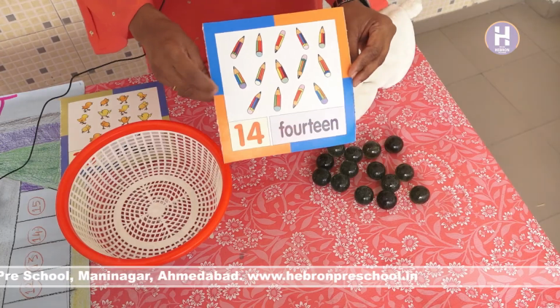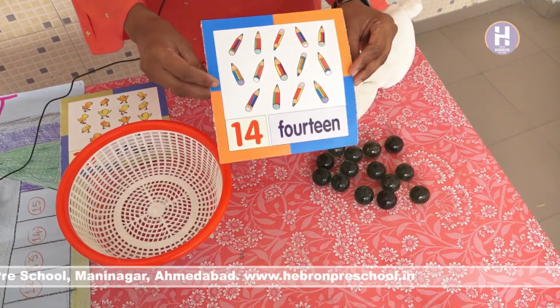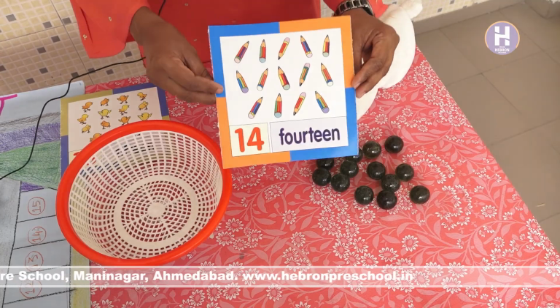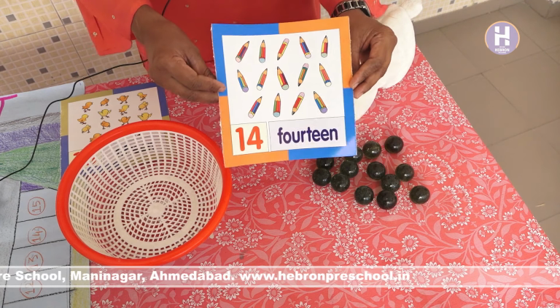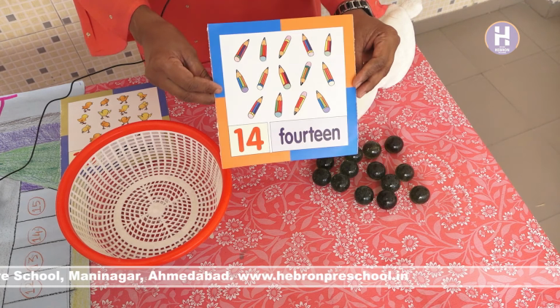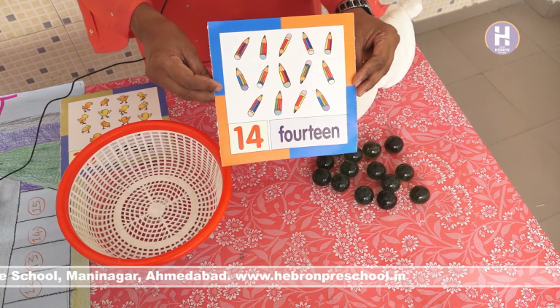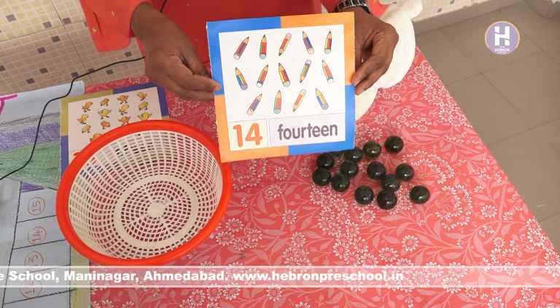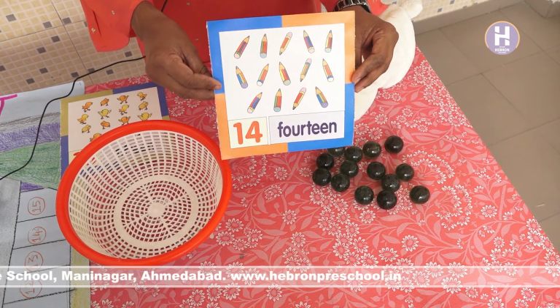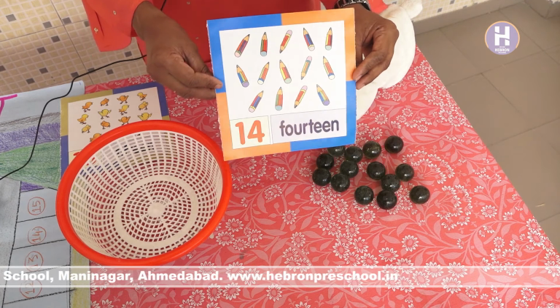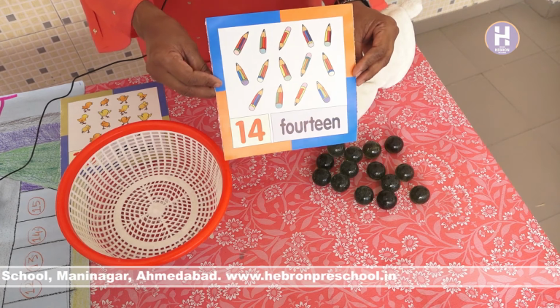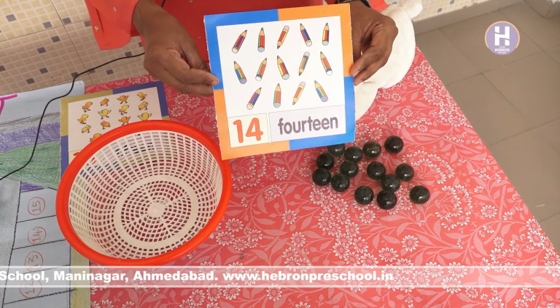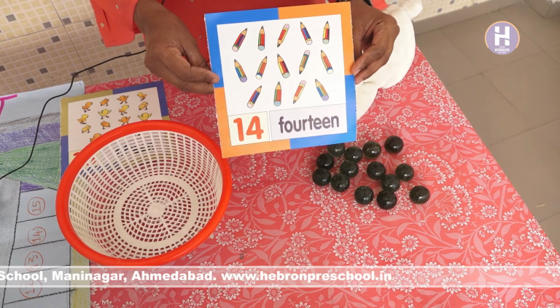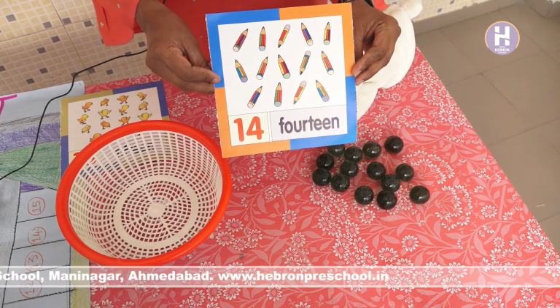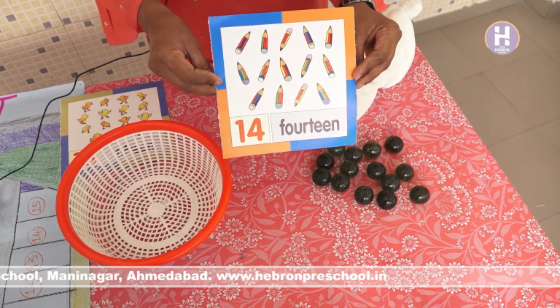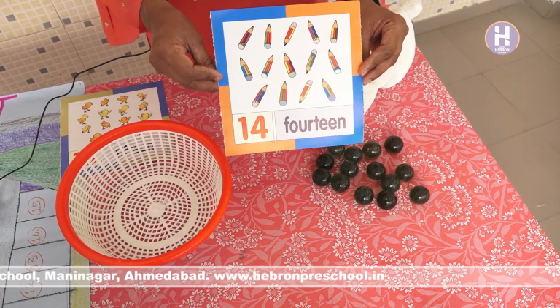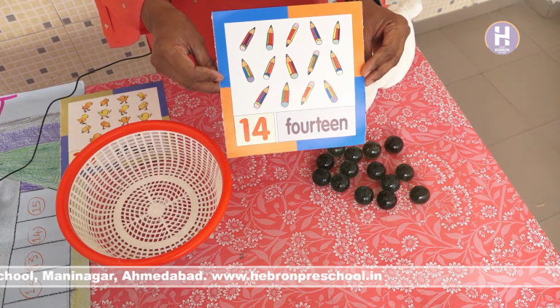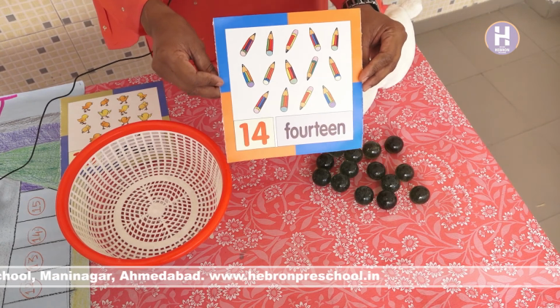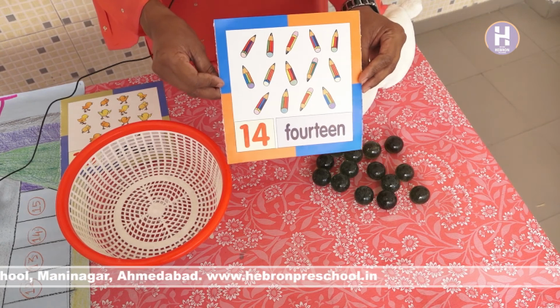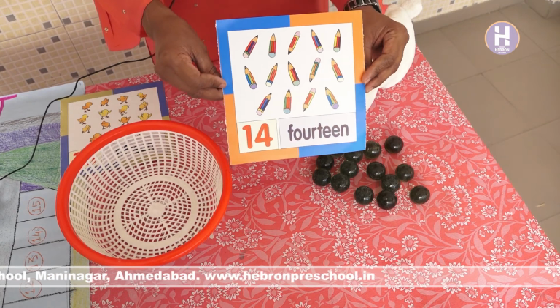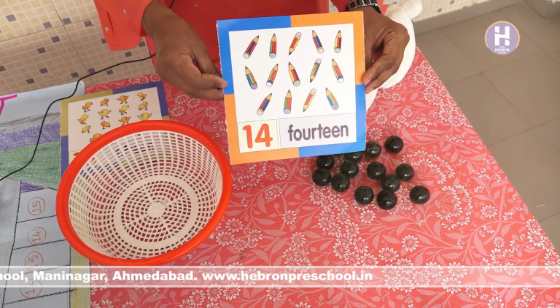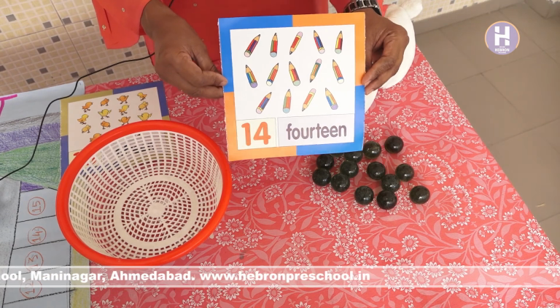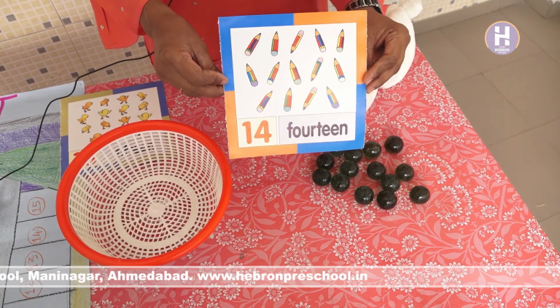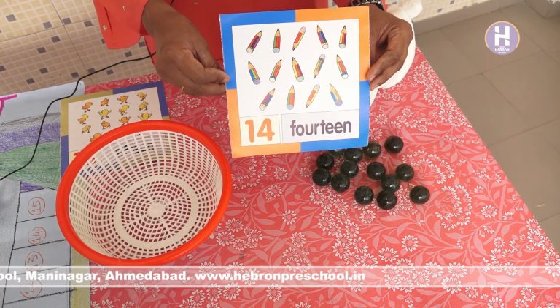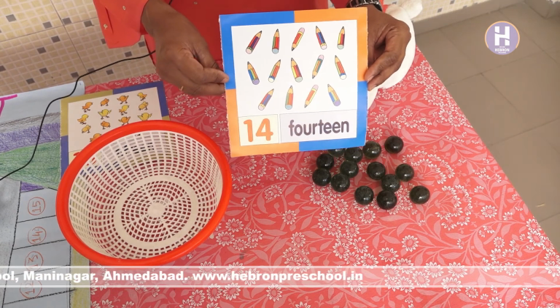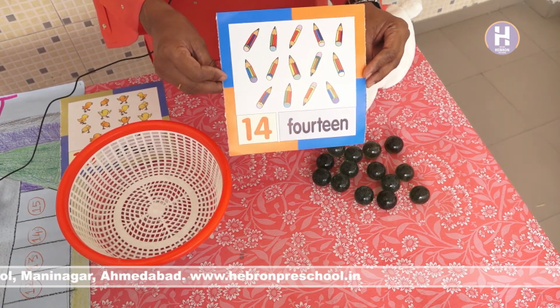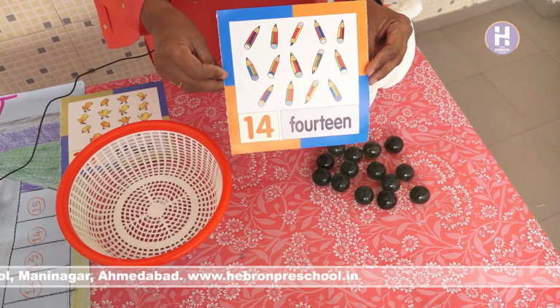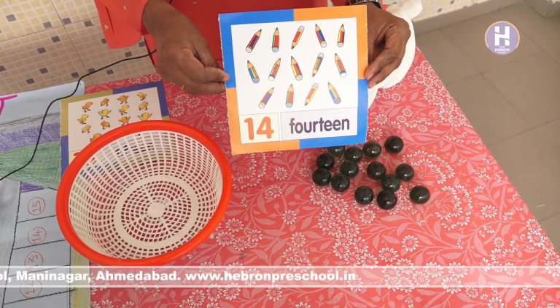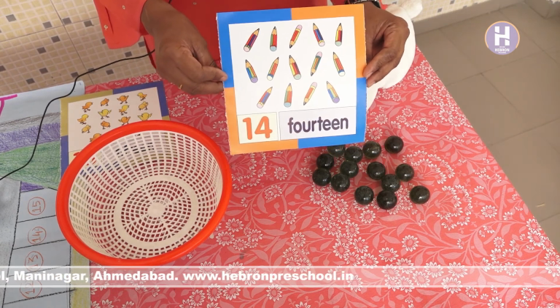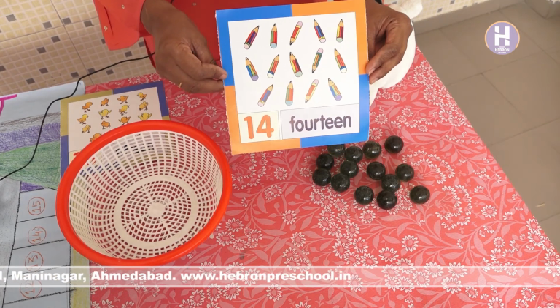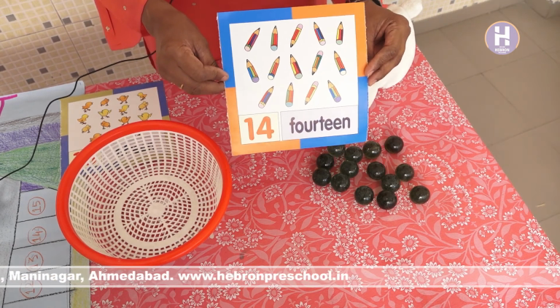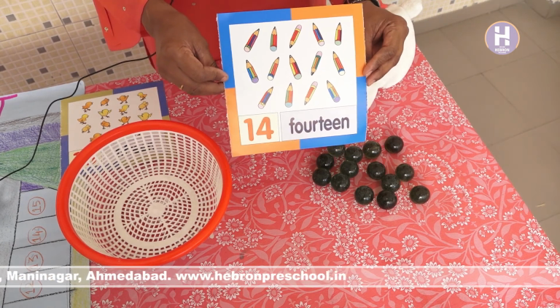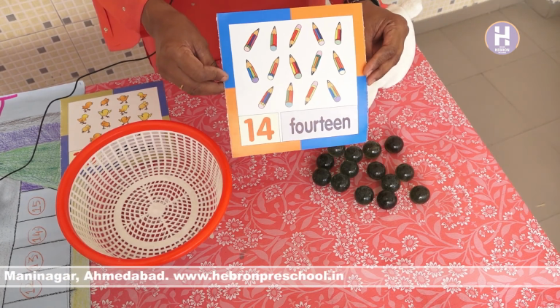Which number is this? Number 14. 1, 4, 14.